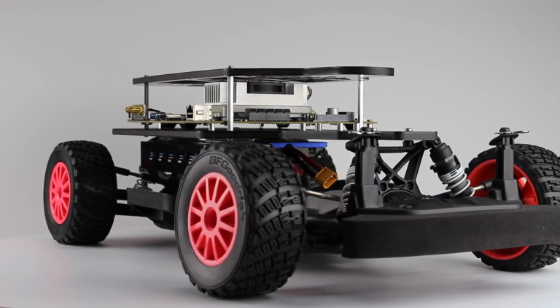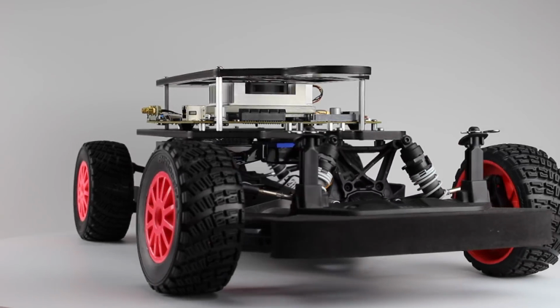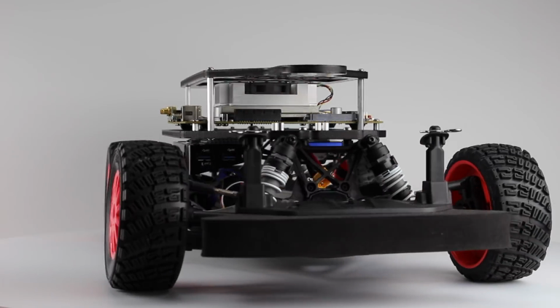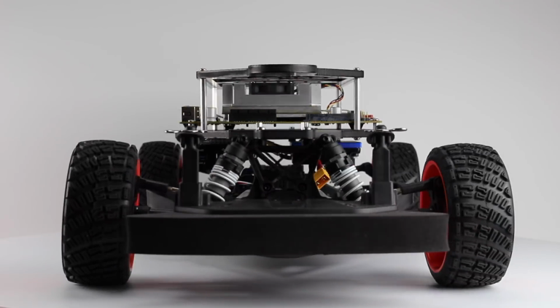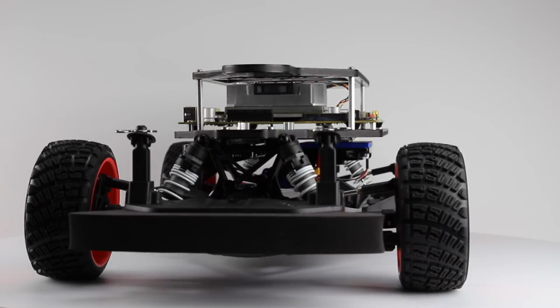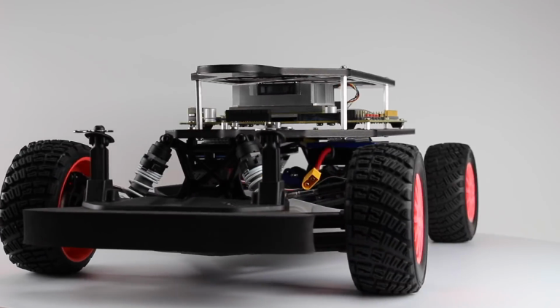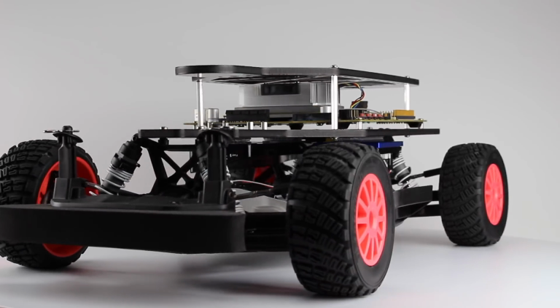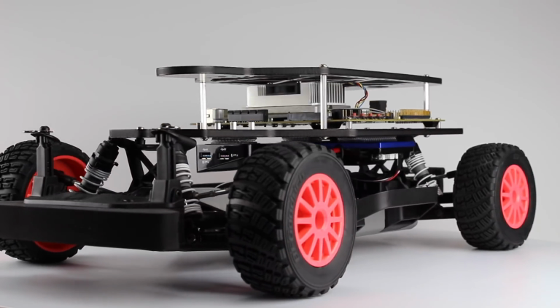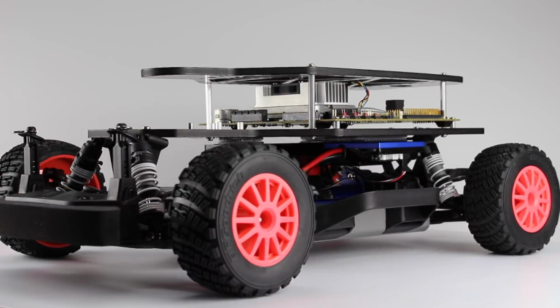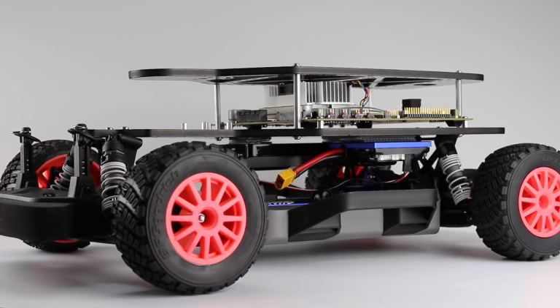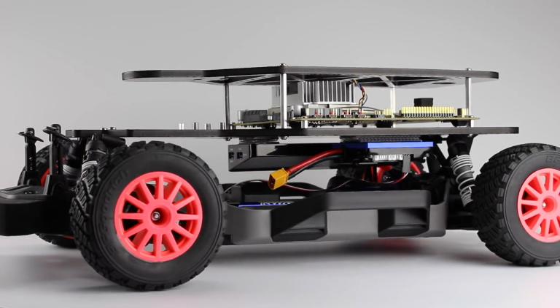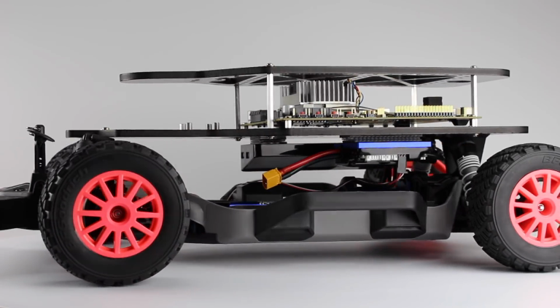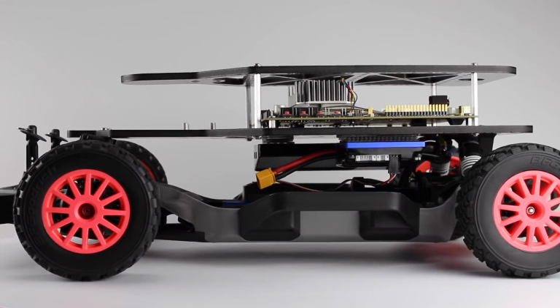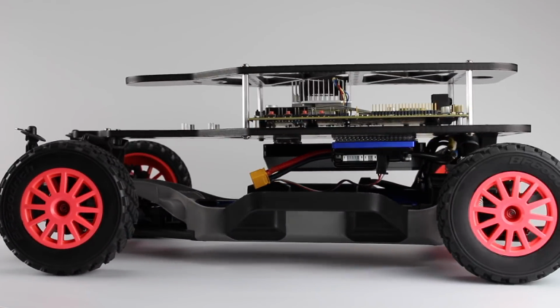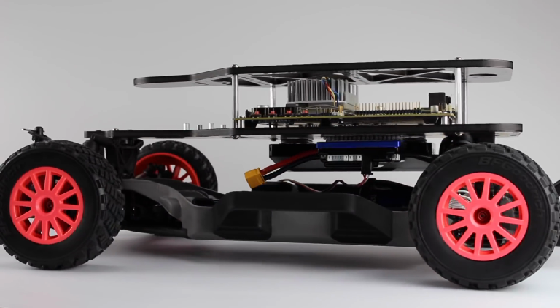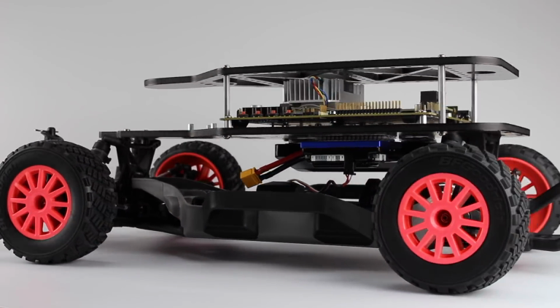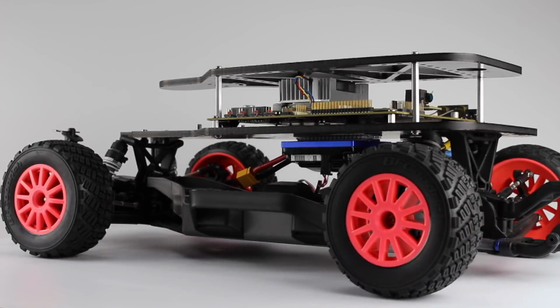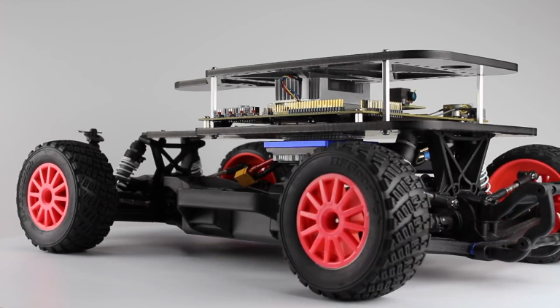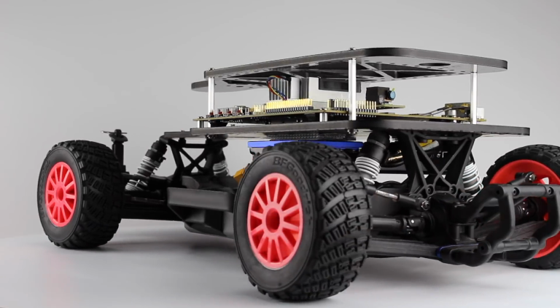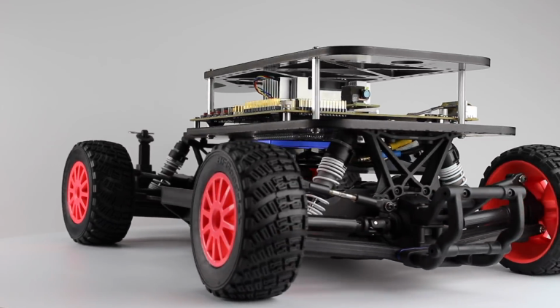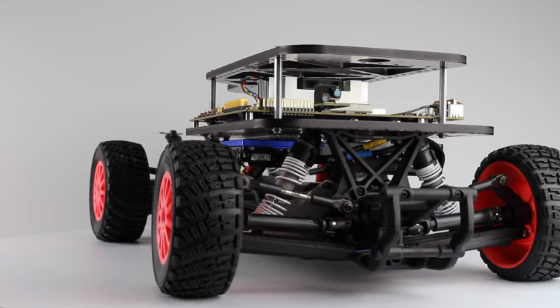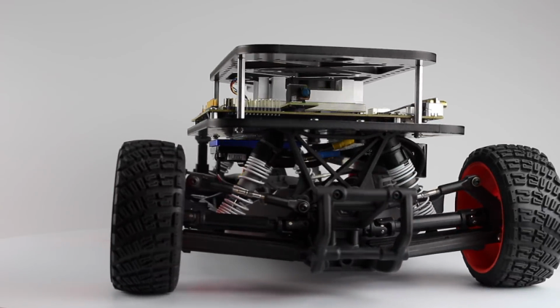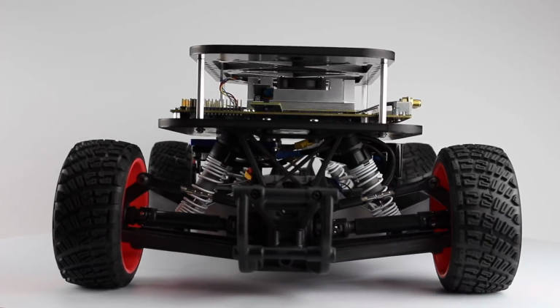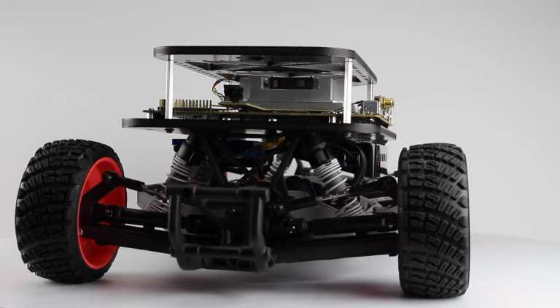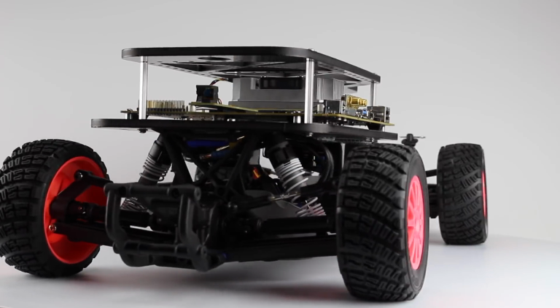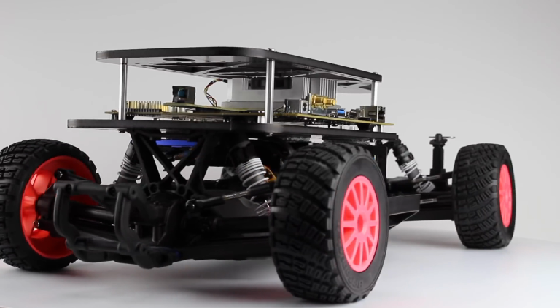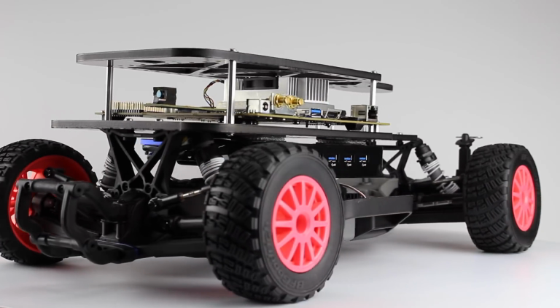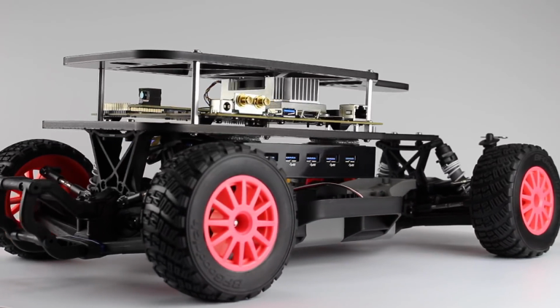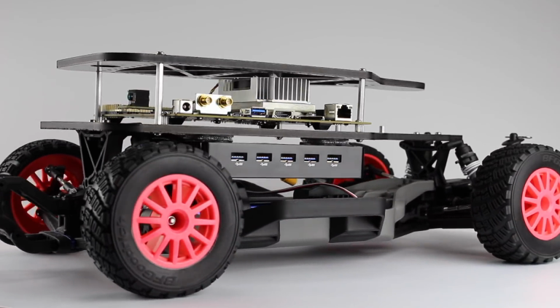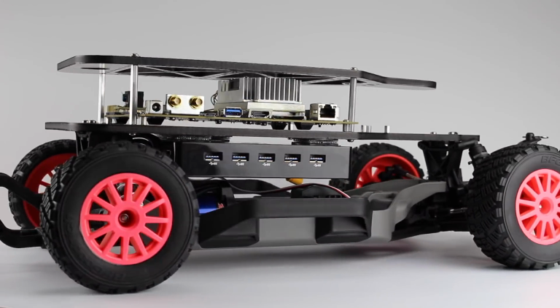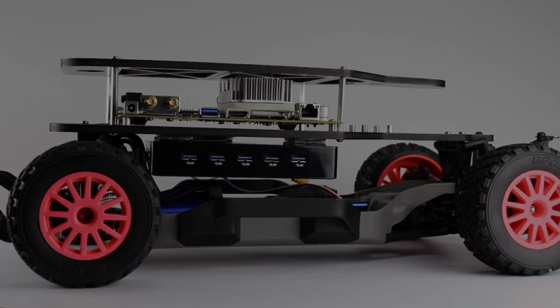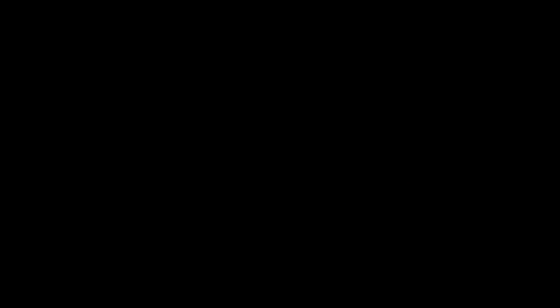Hello, it's Jim from JetsonHacks.com. On today's show we are continuing the race car build. Let's go!